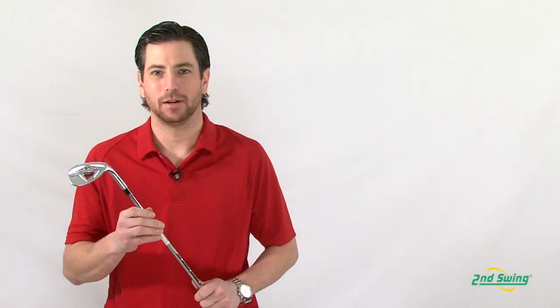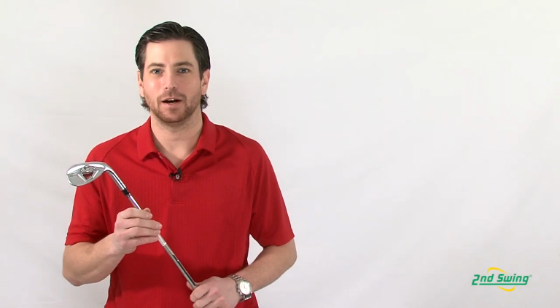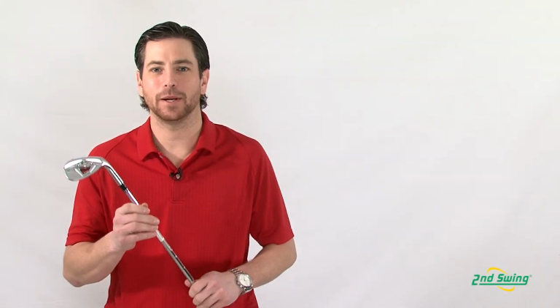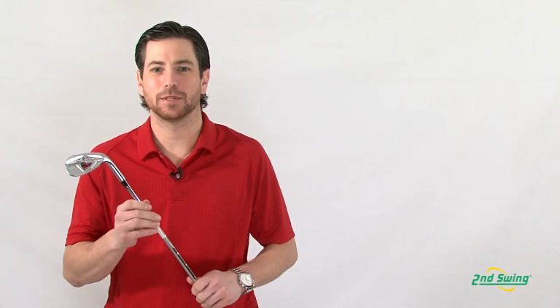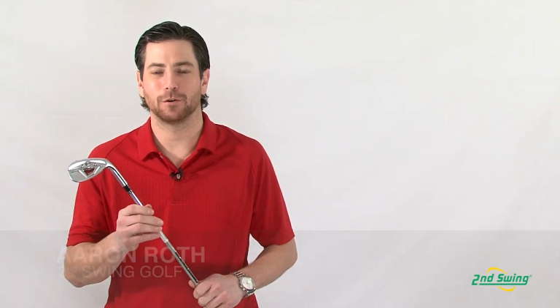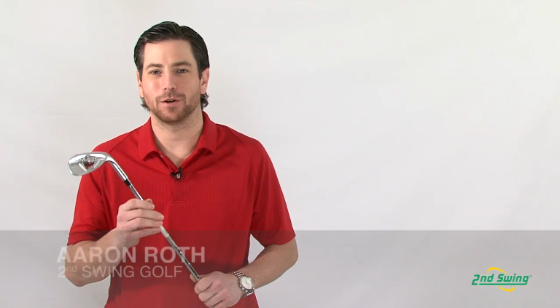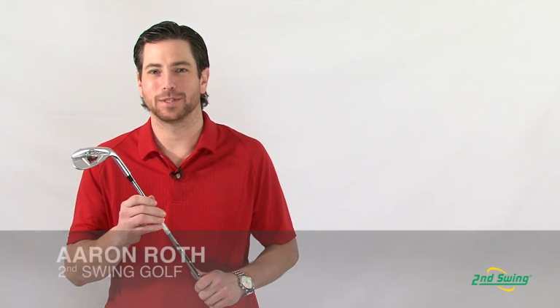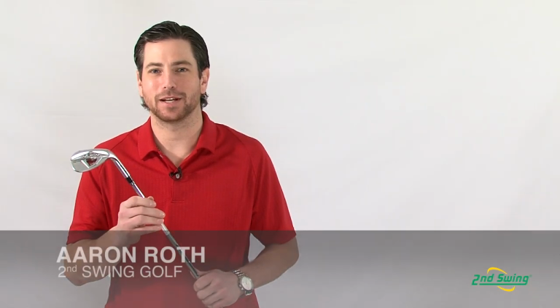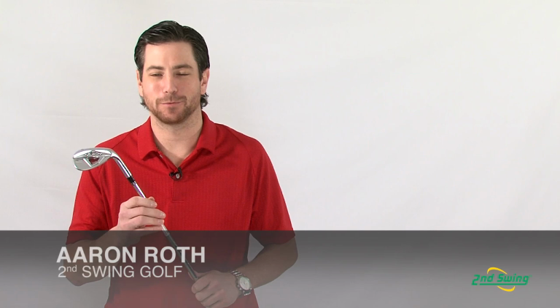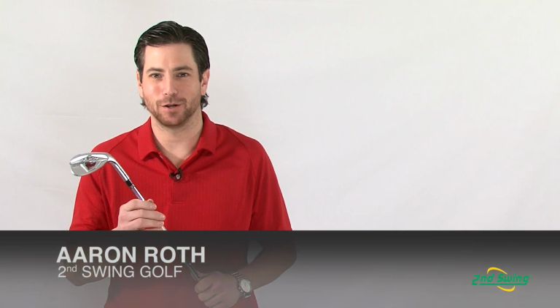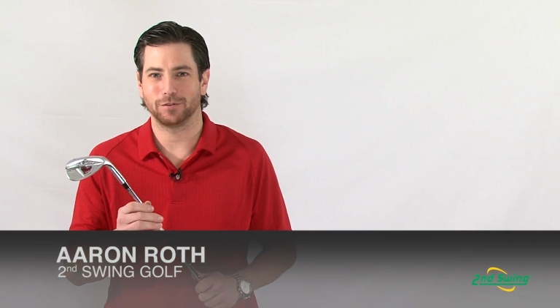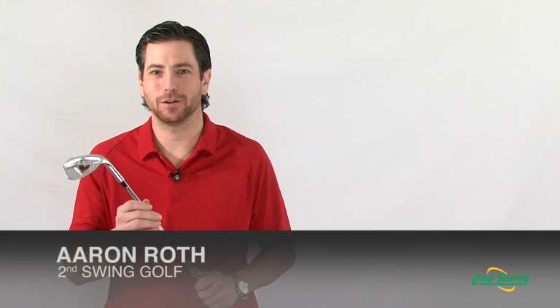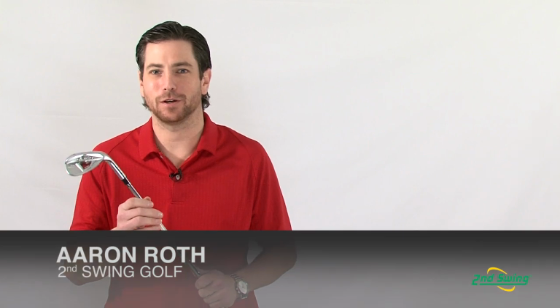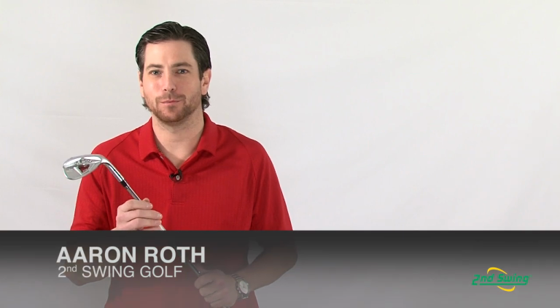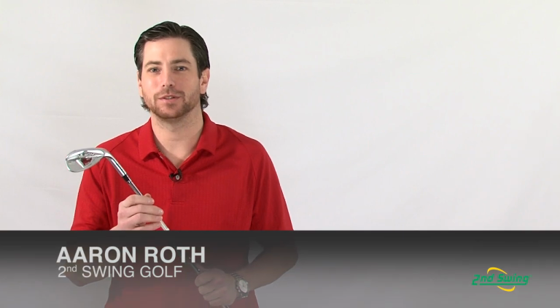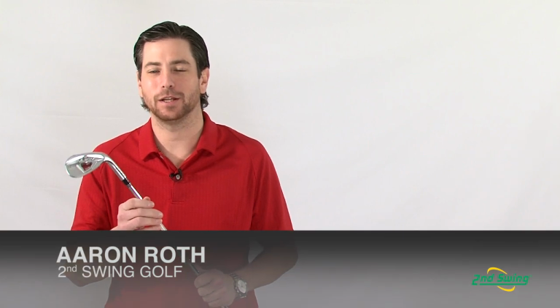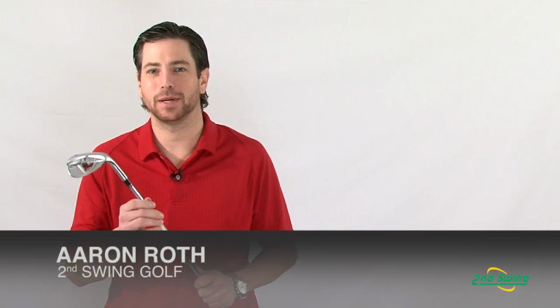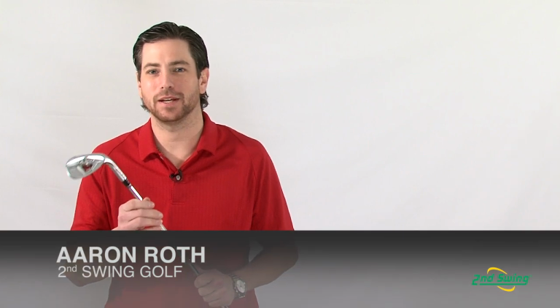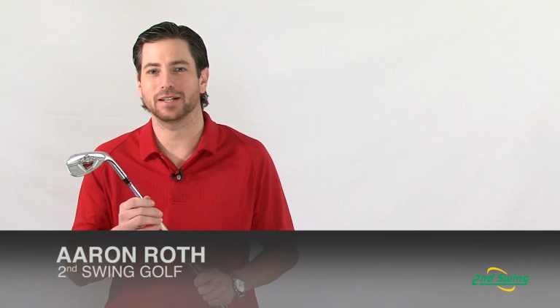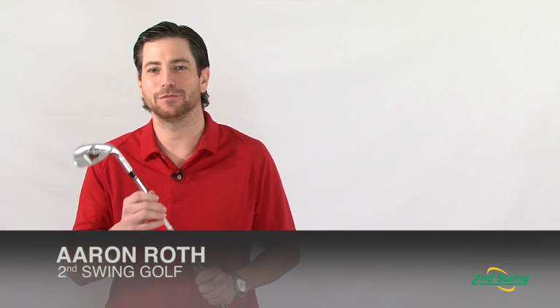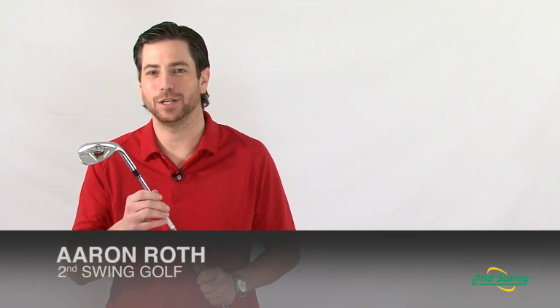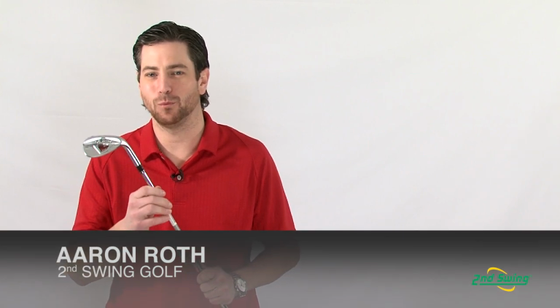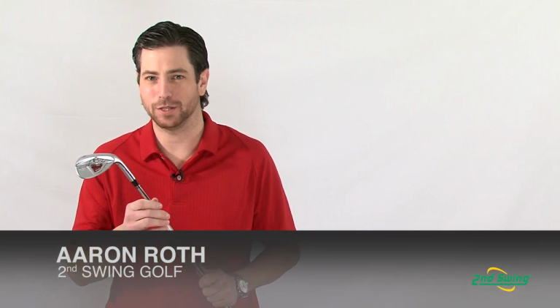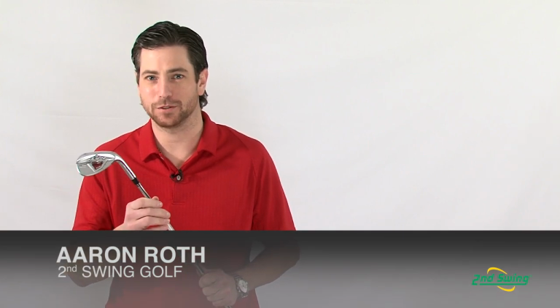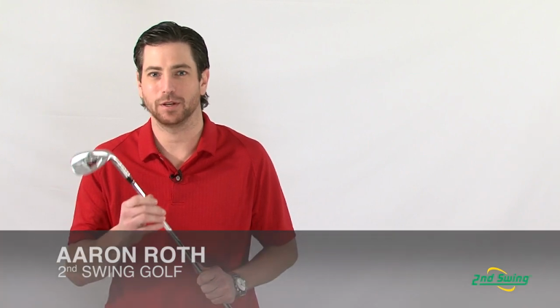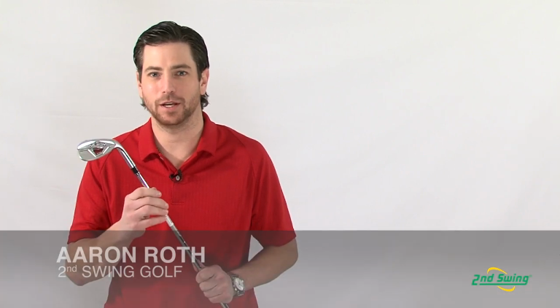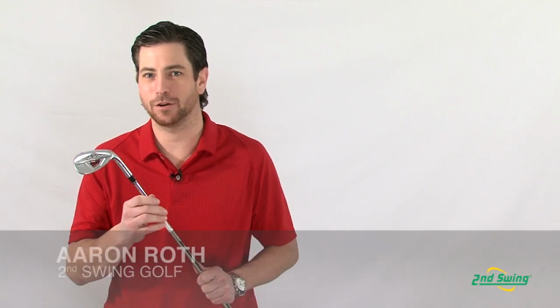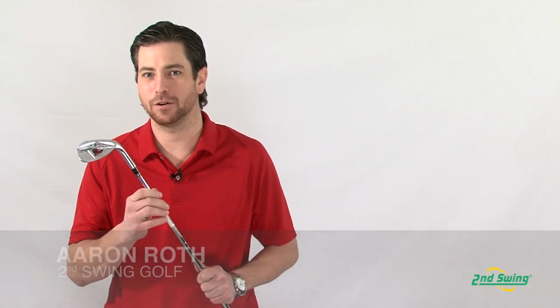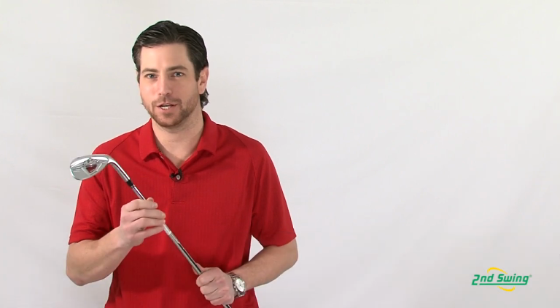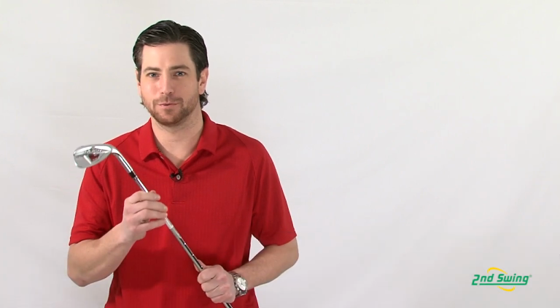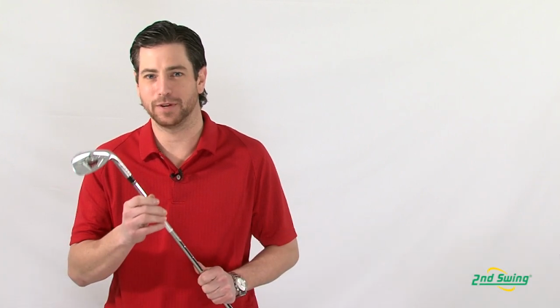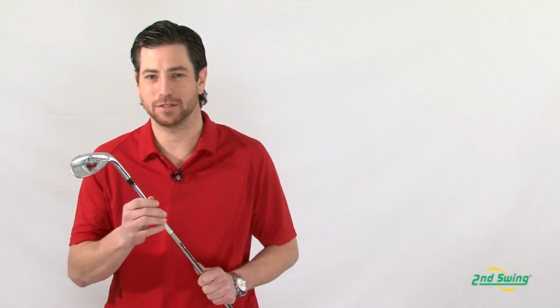Hi, my name is Aaron Roth with Second Swing Golf, here to talk to you about TaylorMade's XFT wedges with interchangeable faces.